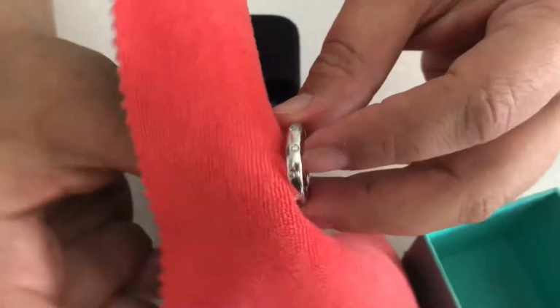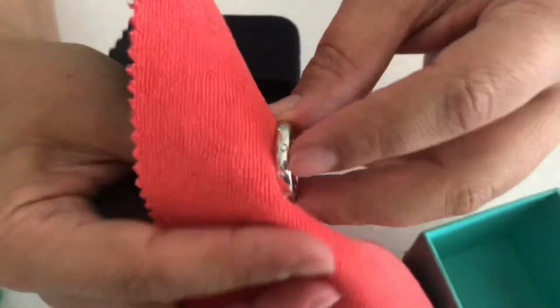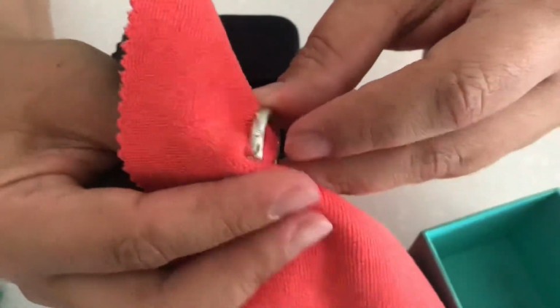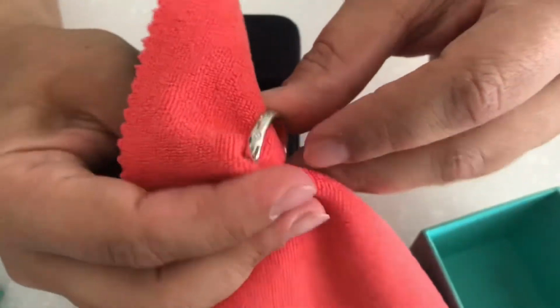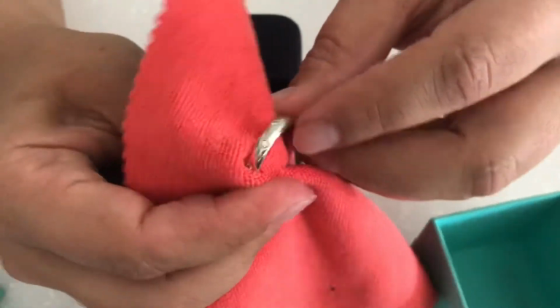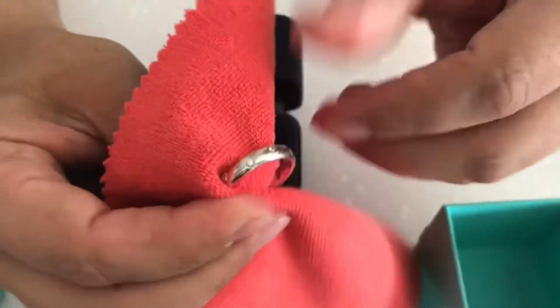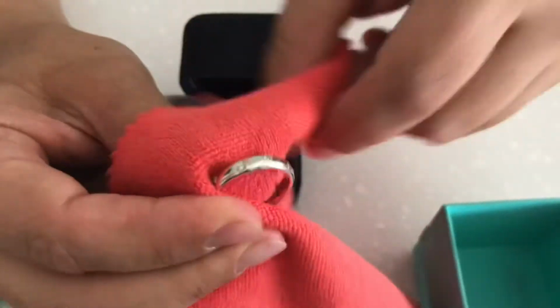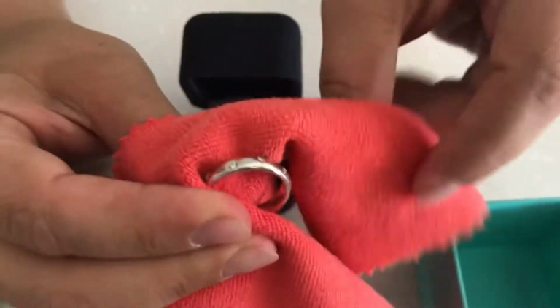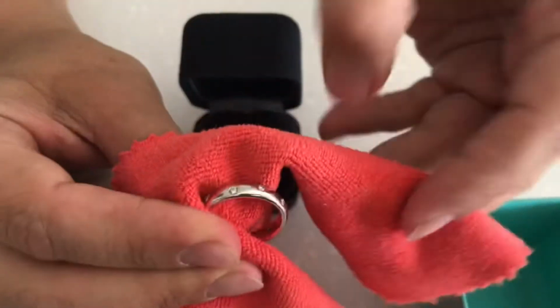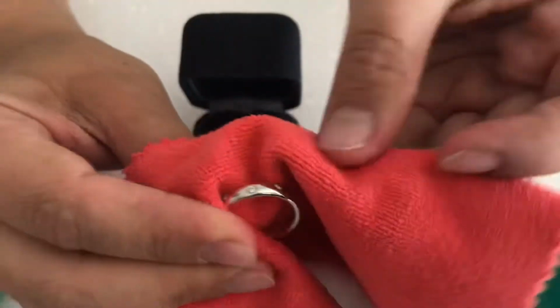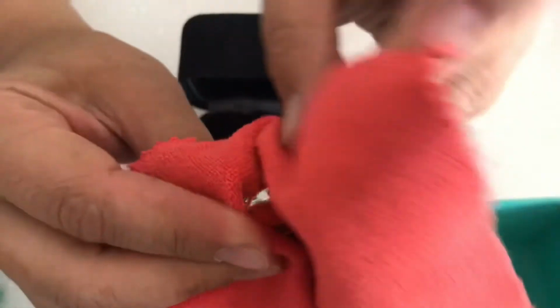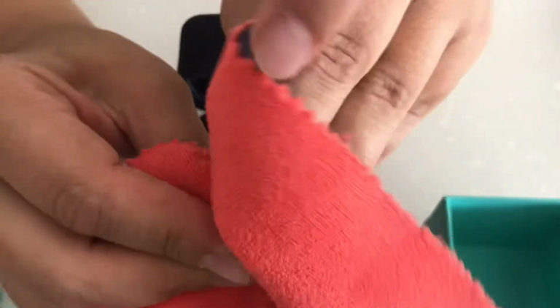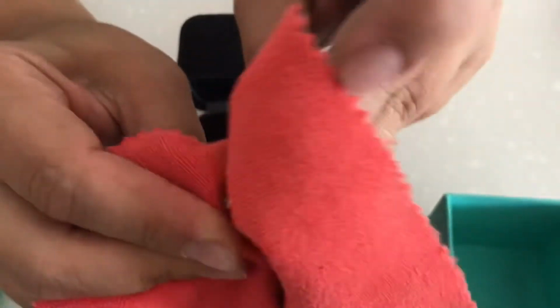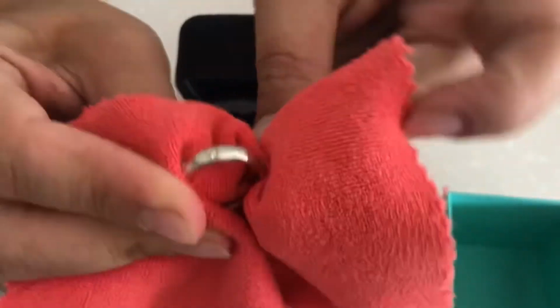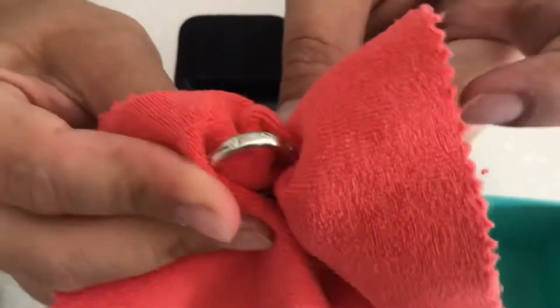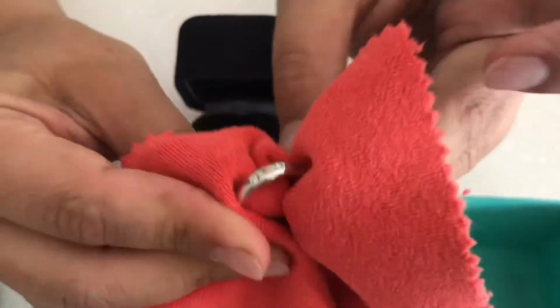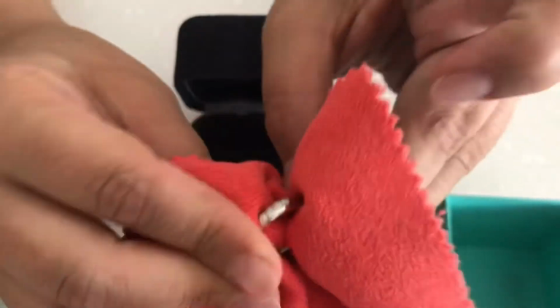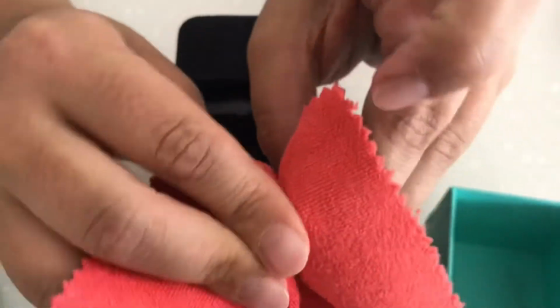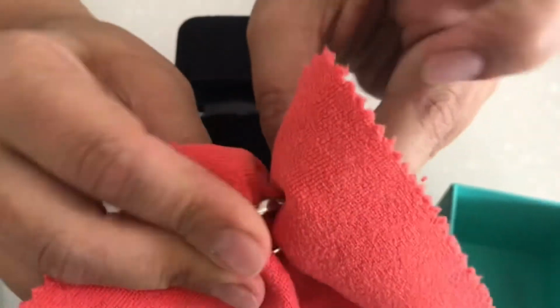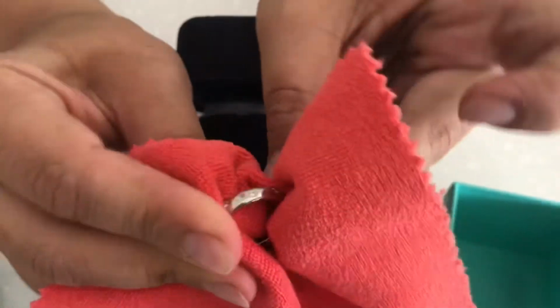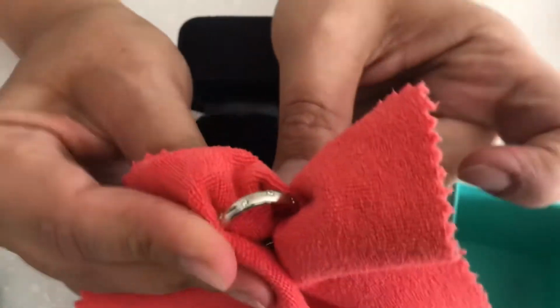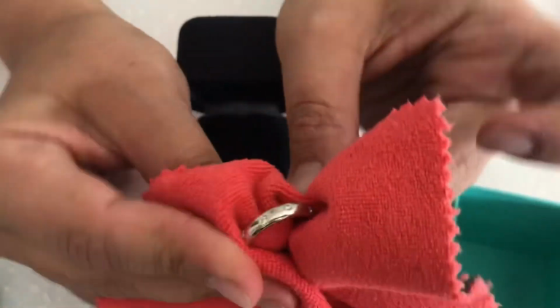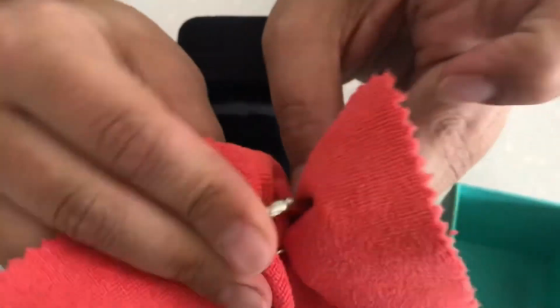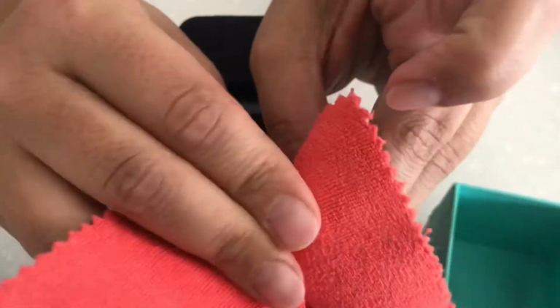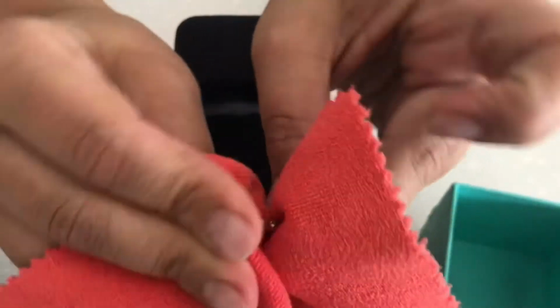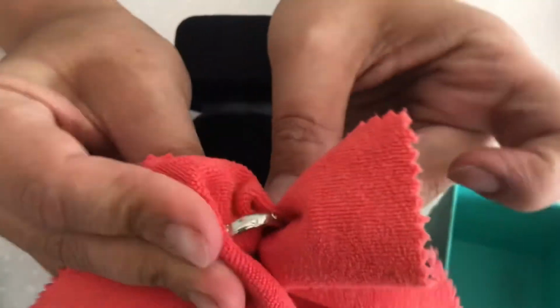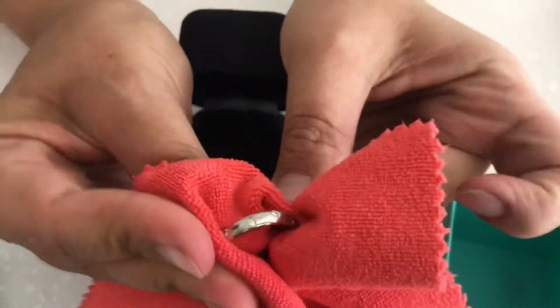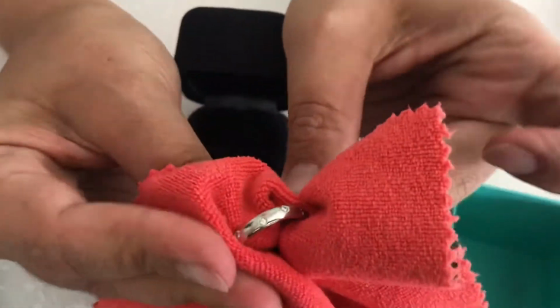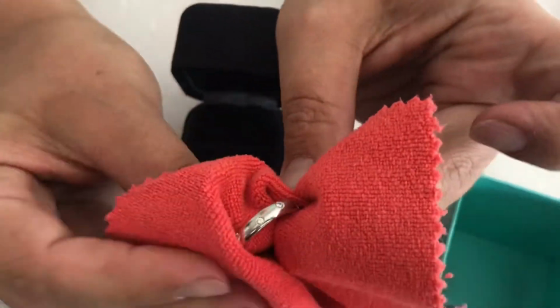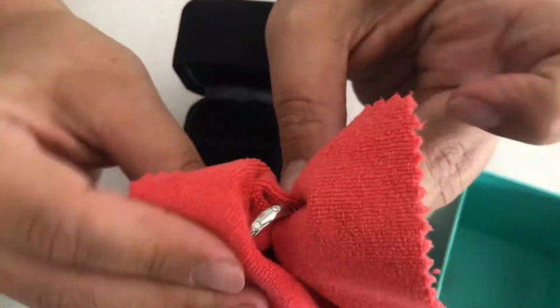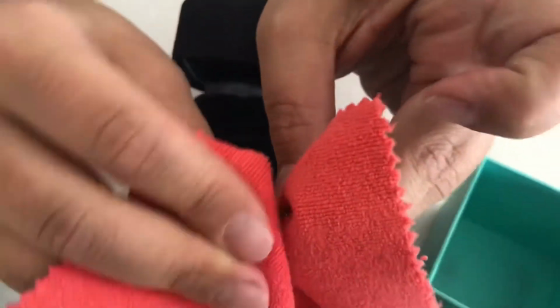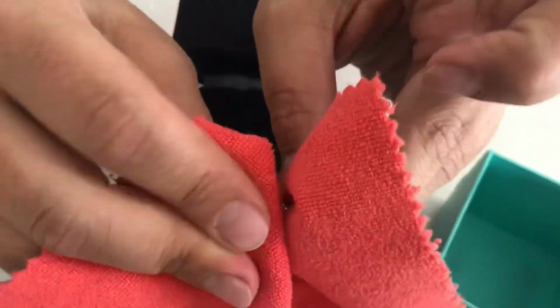After a few minutes of manipulation, you can polish the piece with a soft dry cloth.